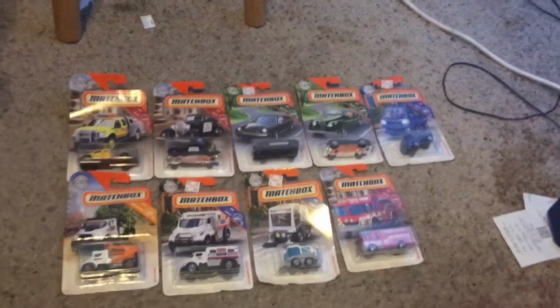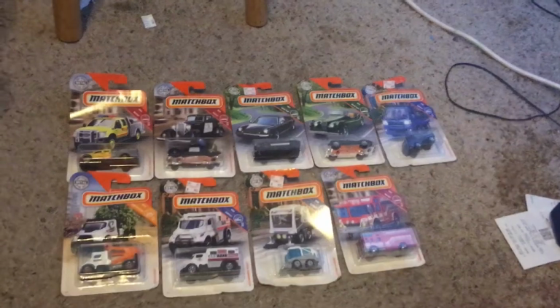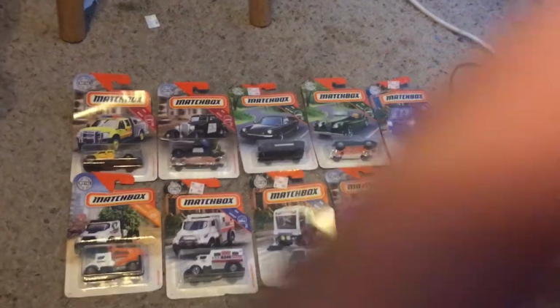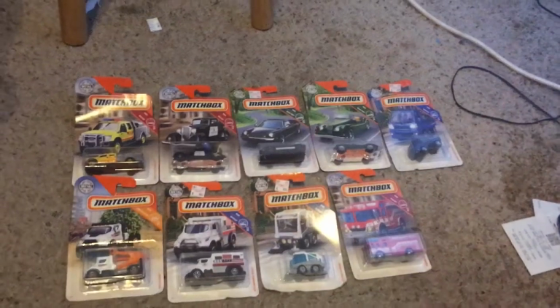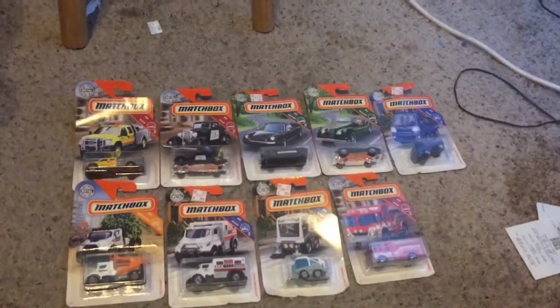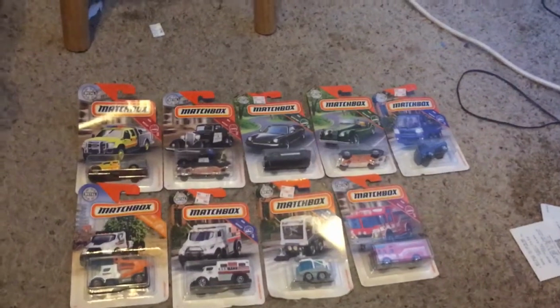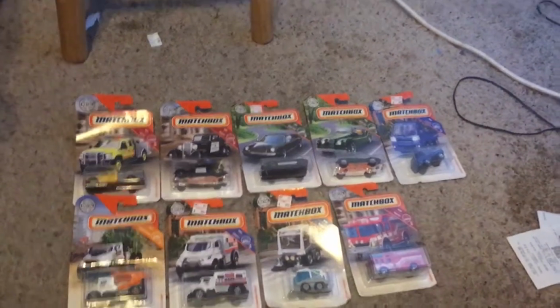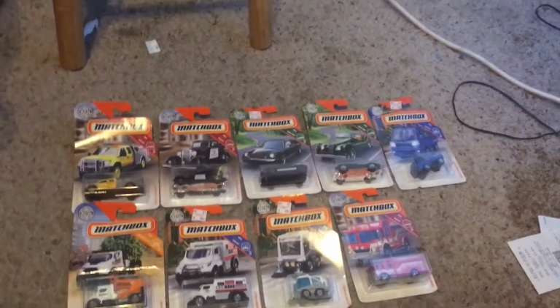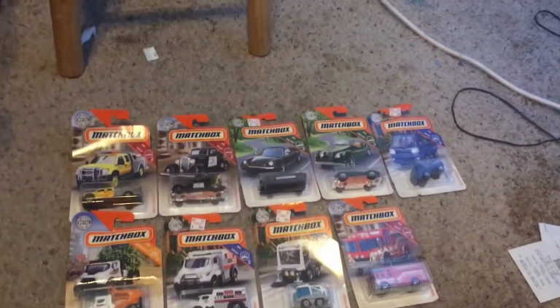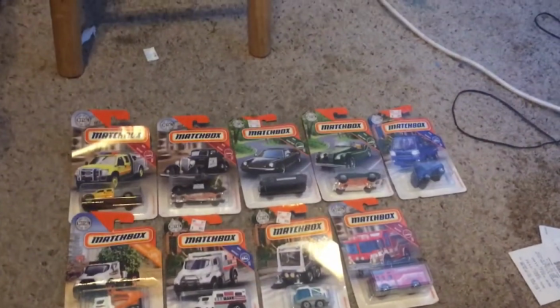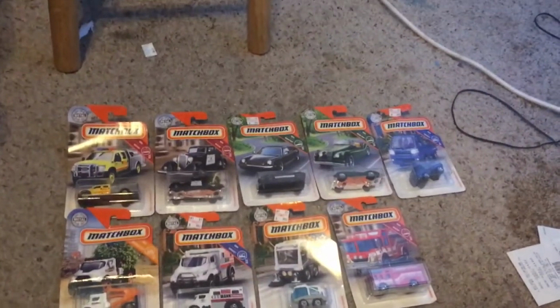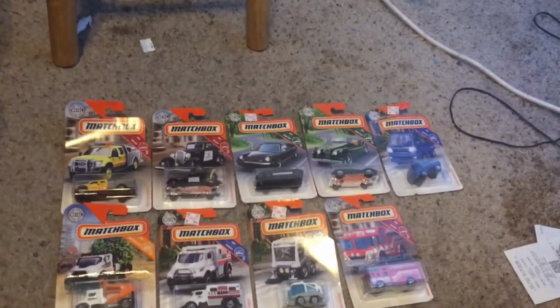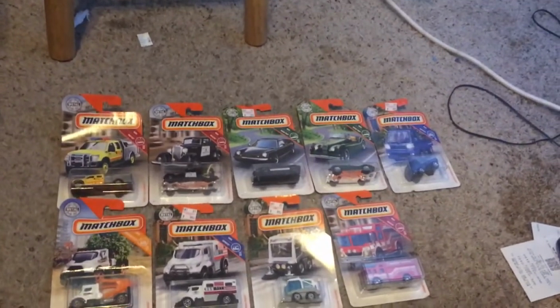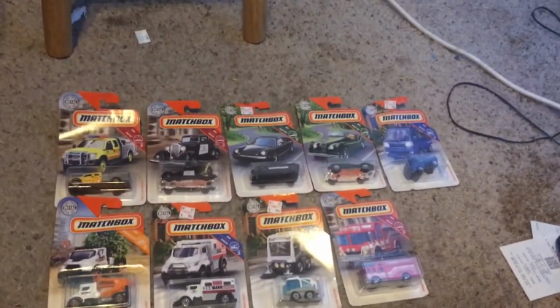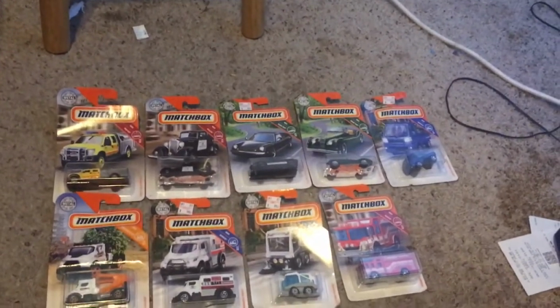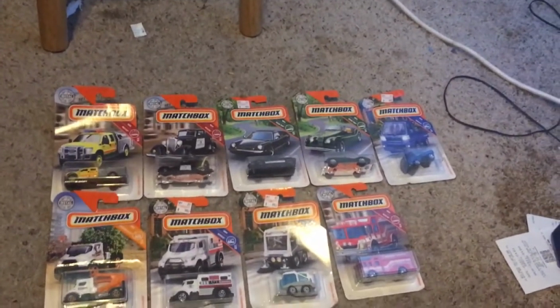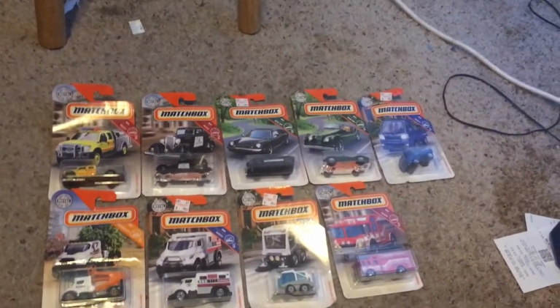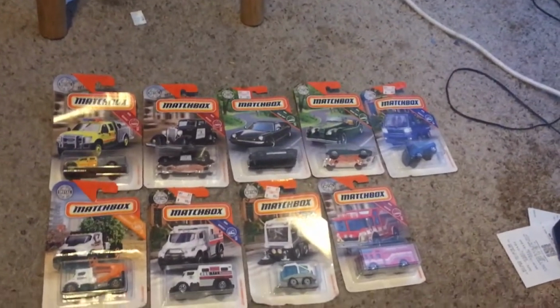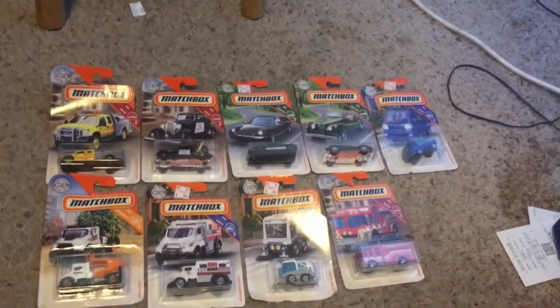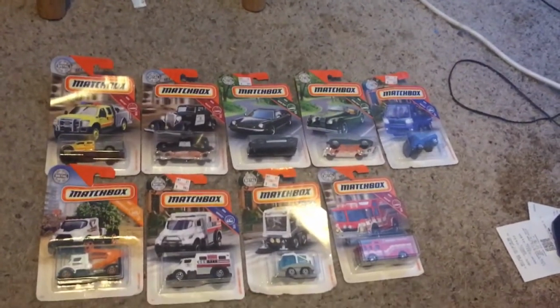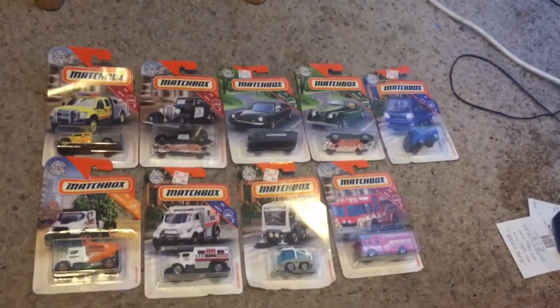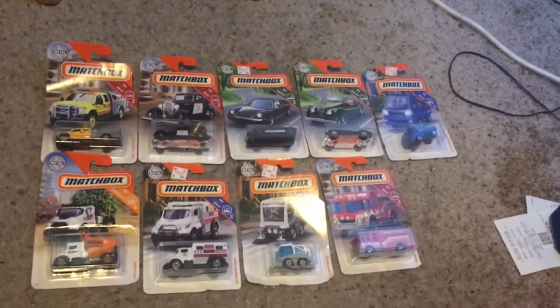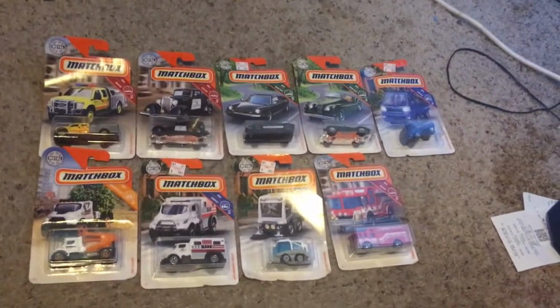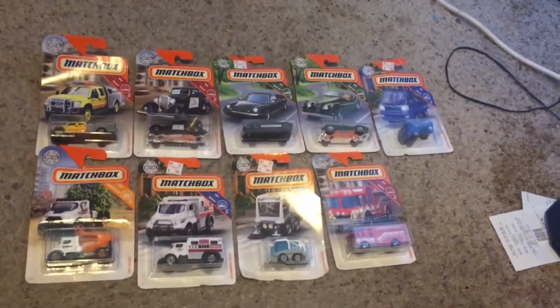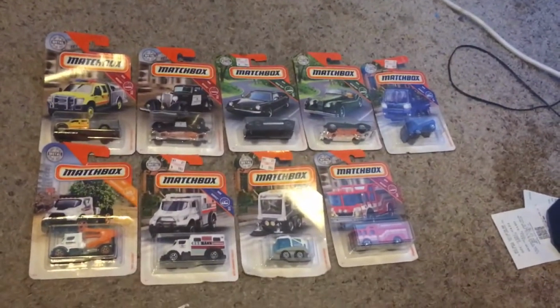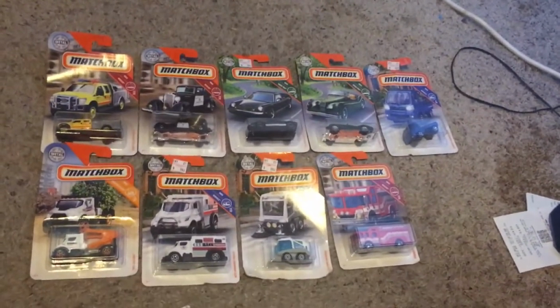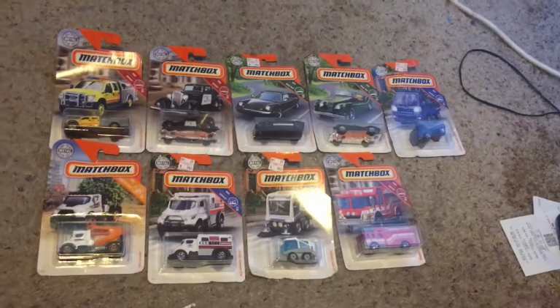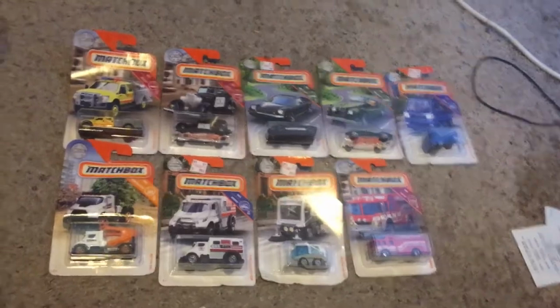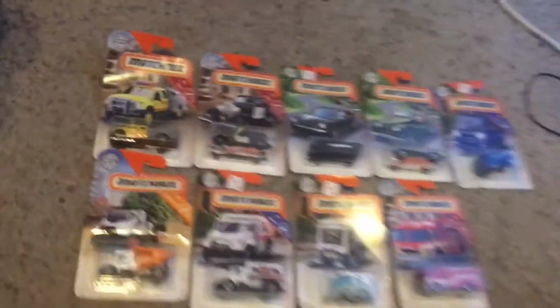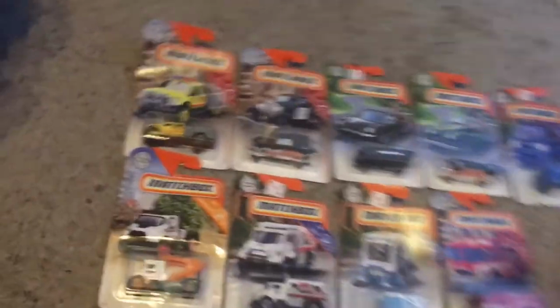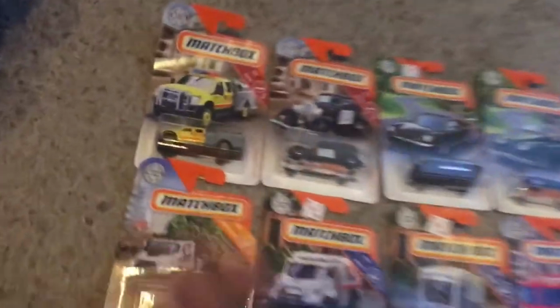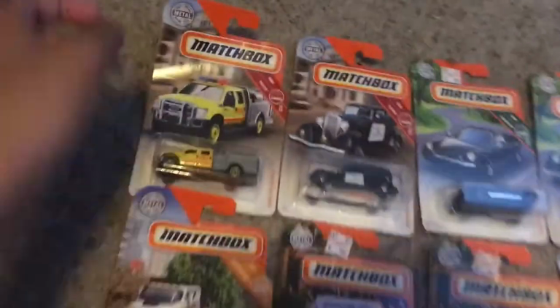Hello everybody, it is BubbaDatCast here and today I got a total of 9 Matchbox cars.